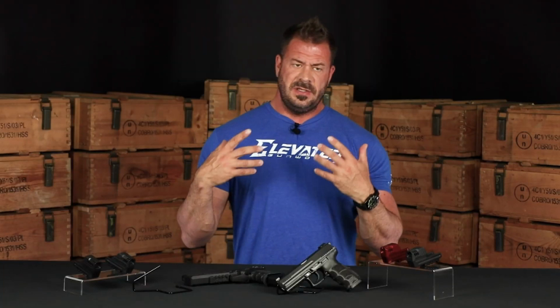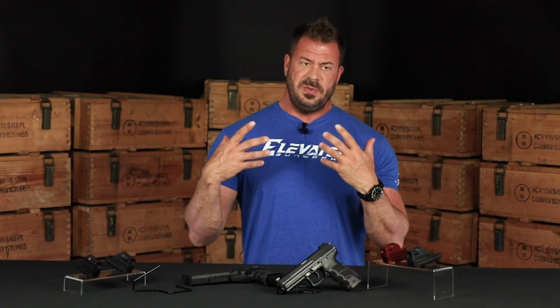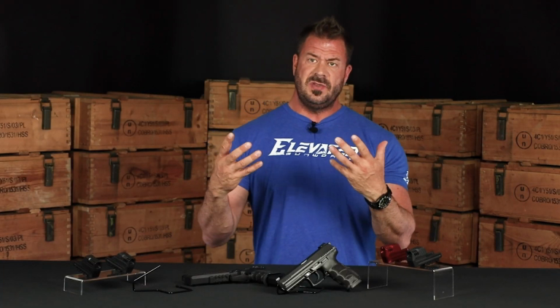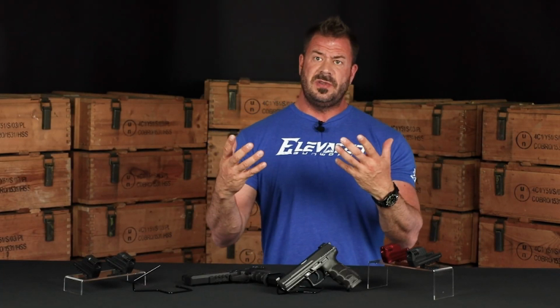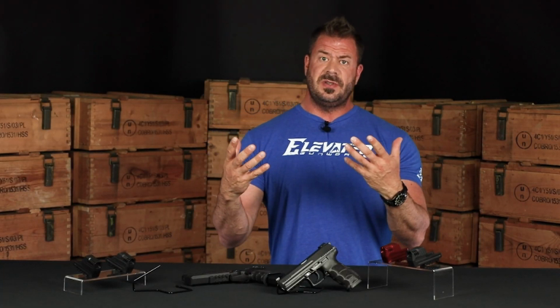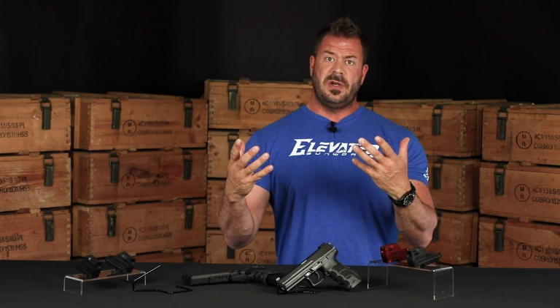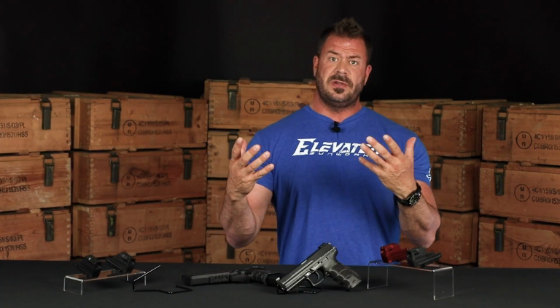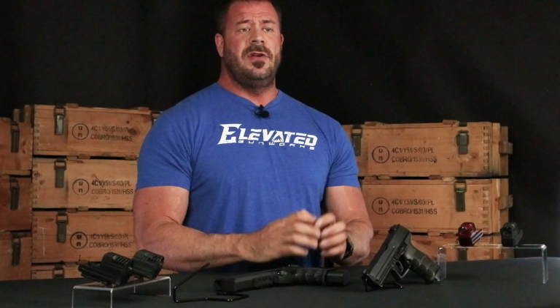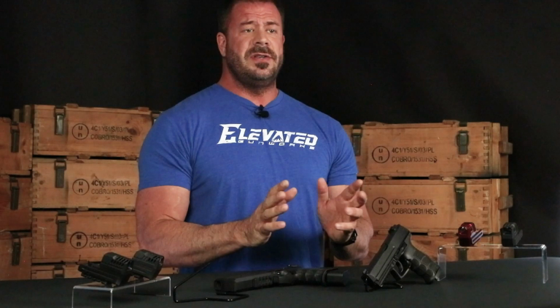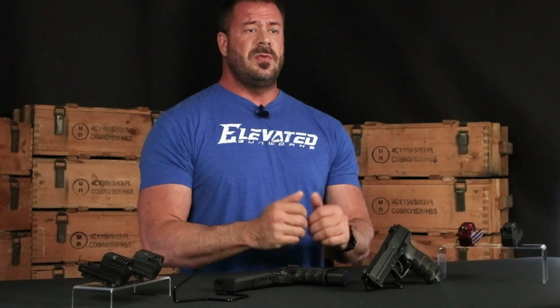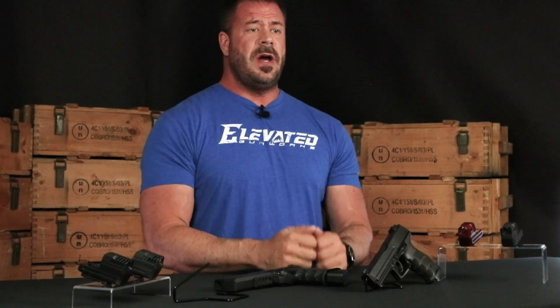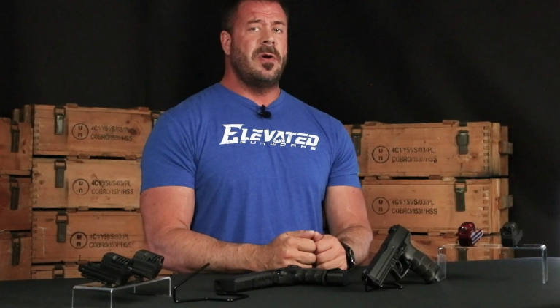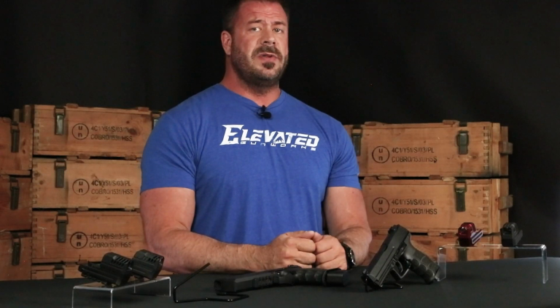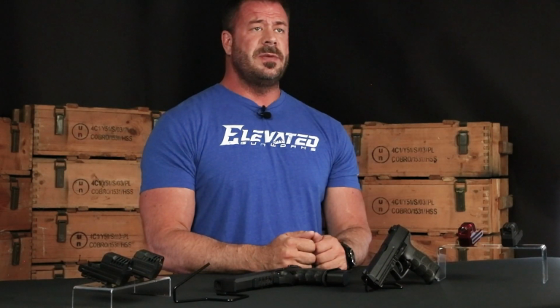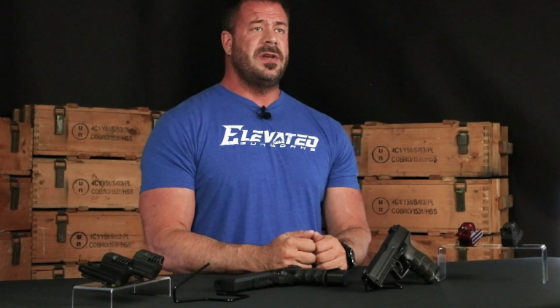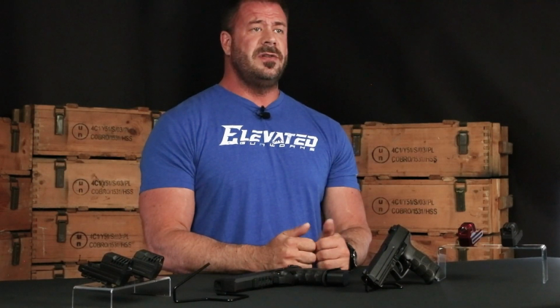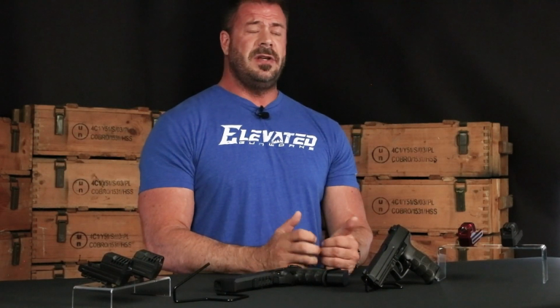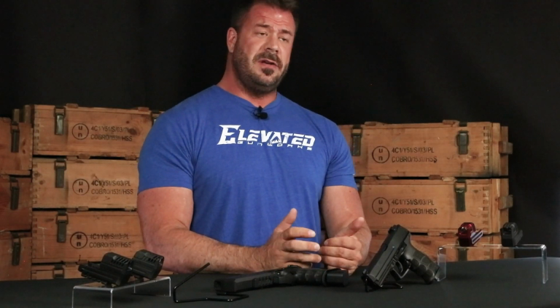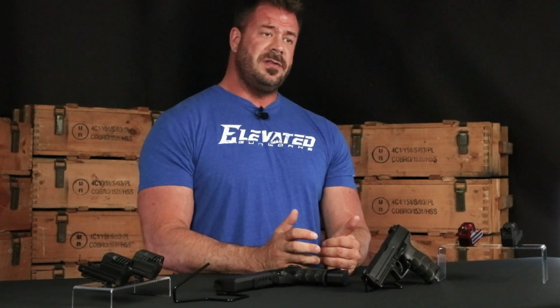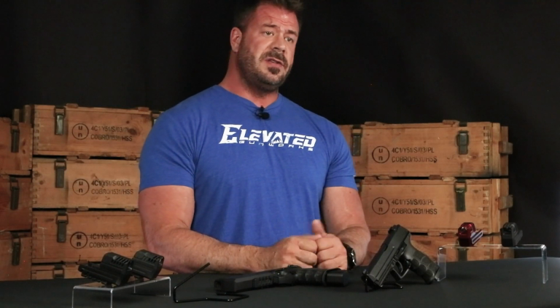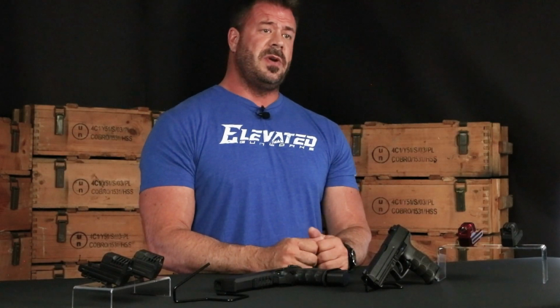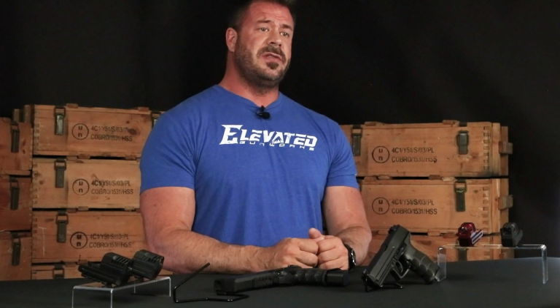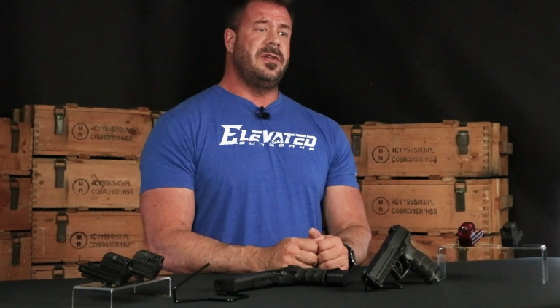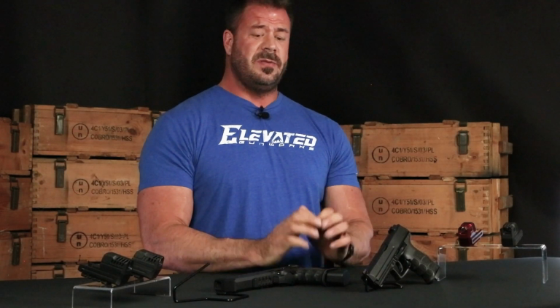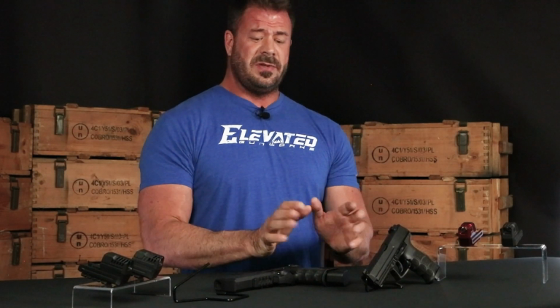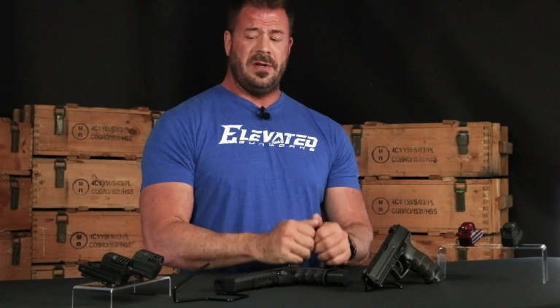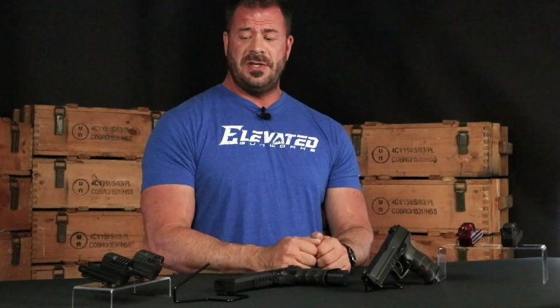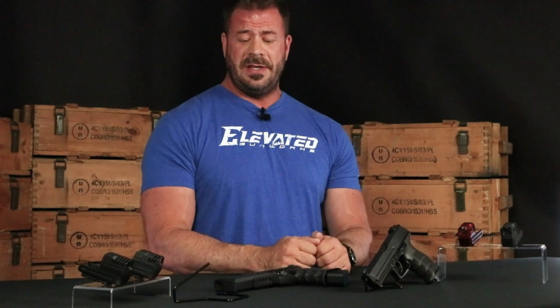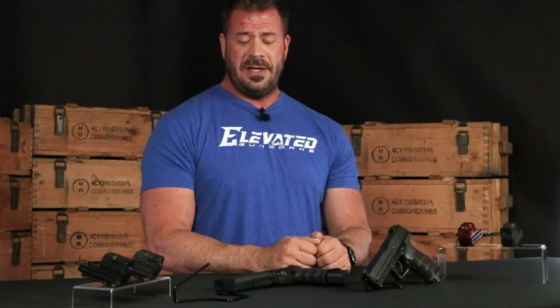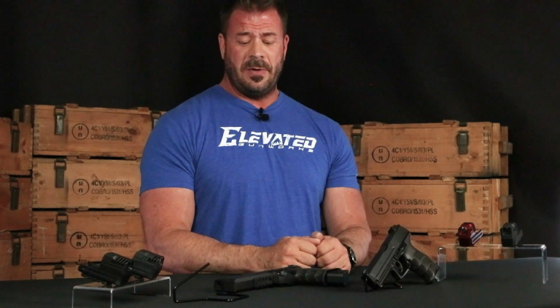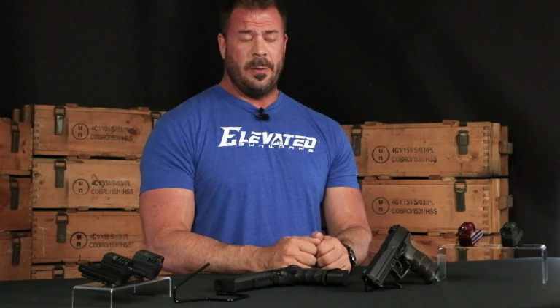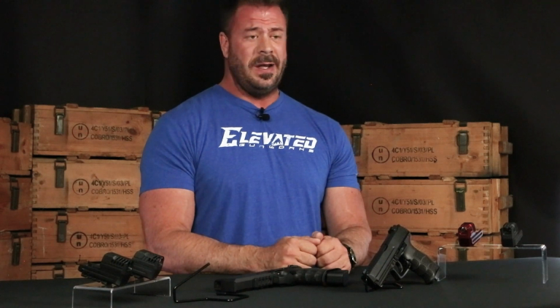Can this be used with a suppressor? No, this will not work with a suppressor. You cannot use a suppressor on it, so we'll just go ahead and shut that down right away.